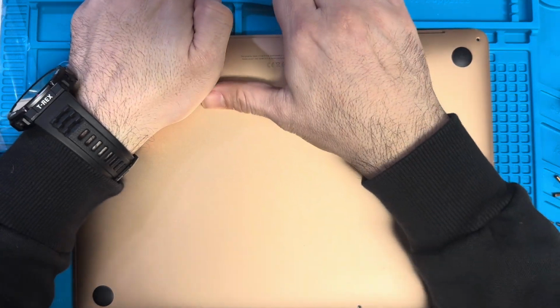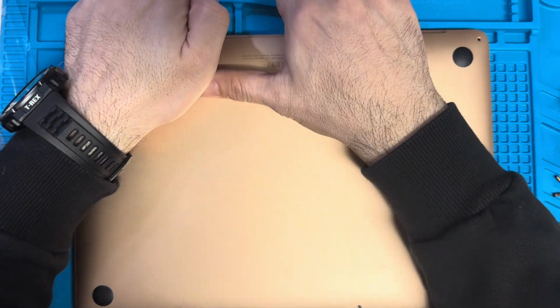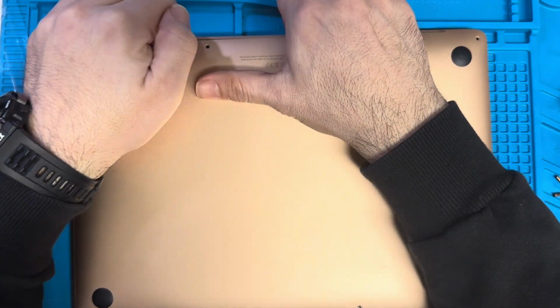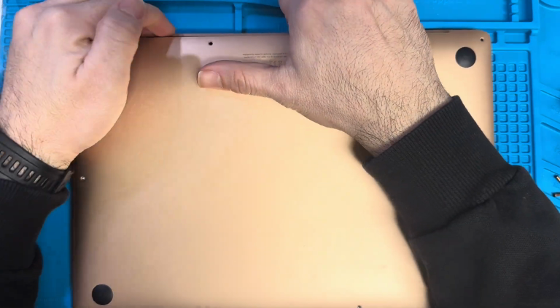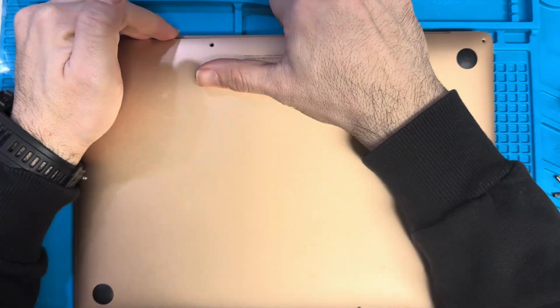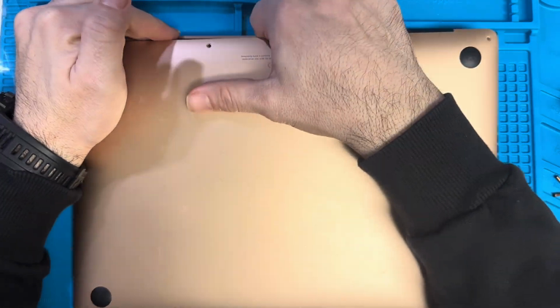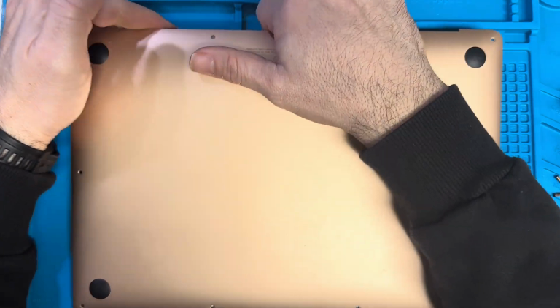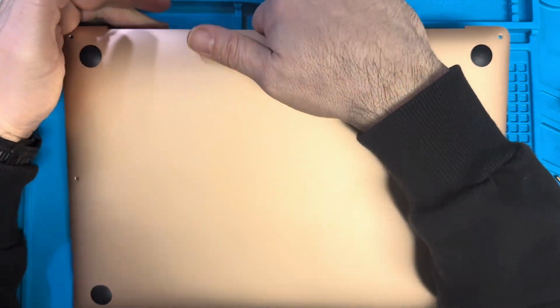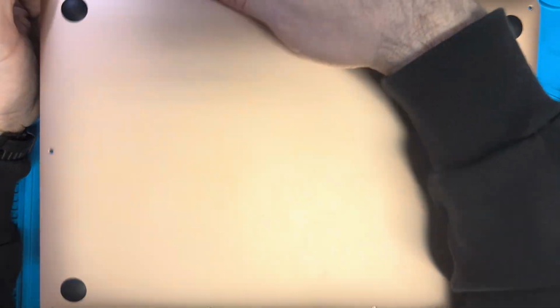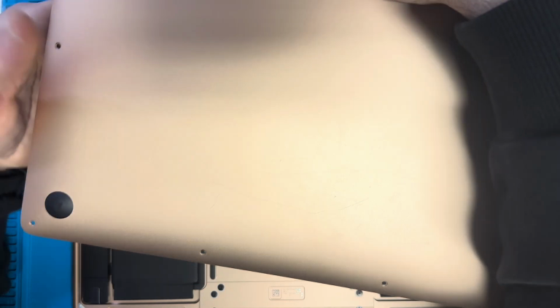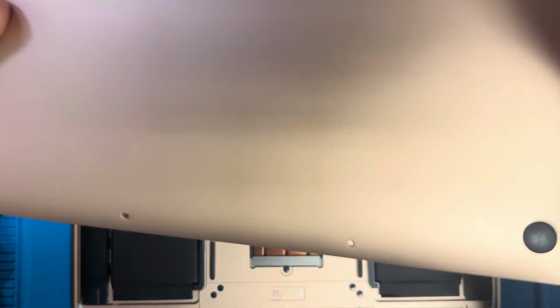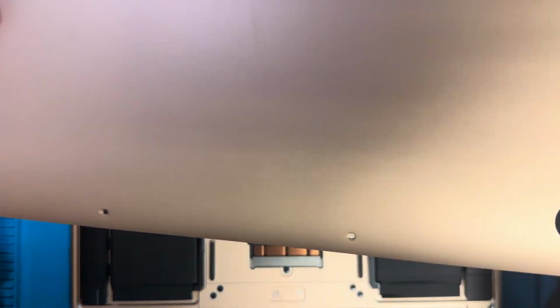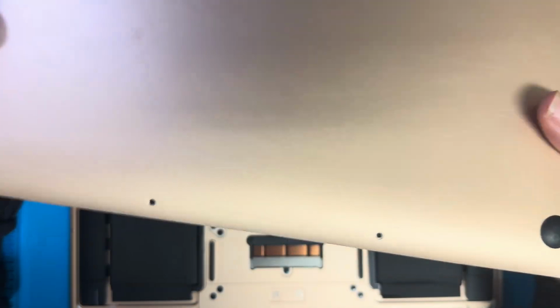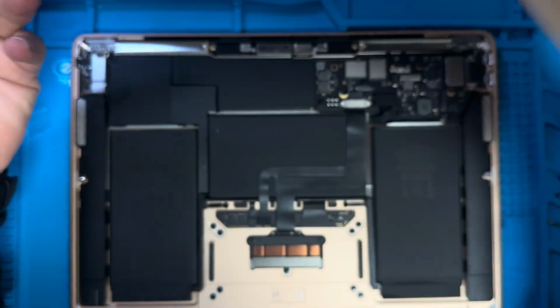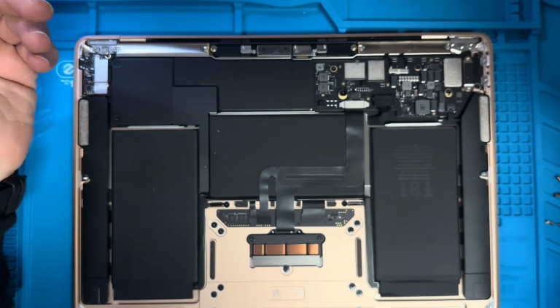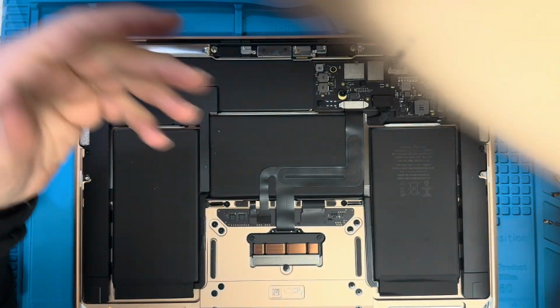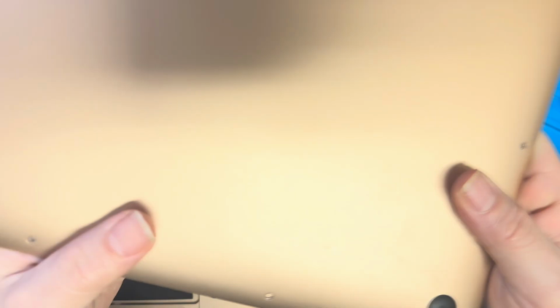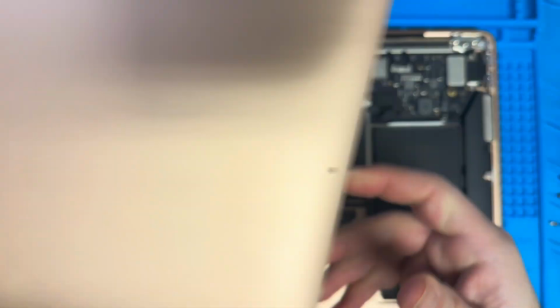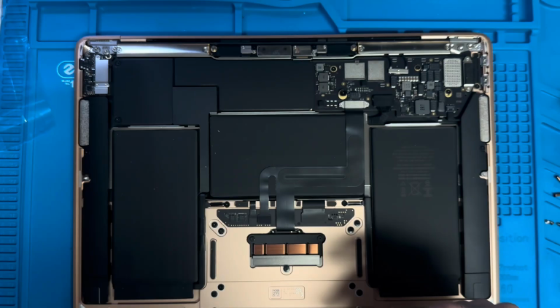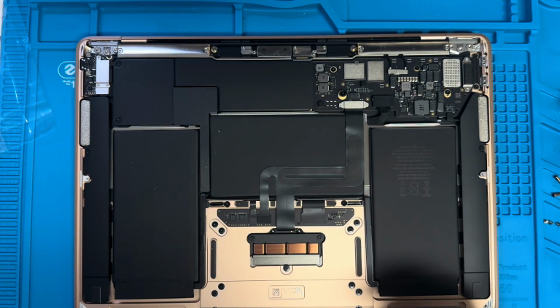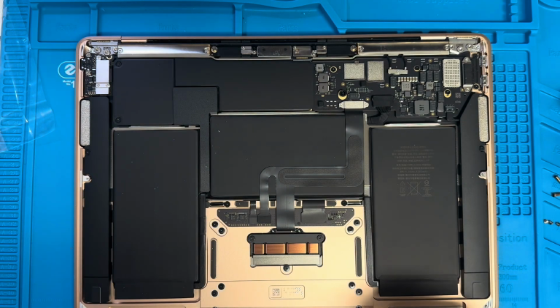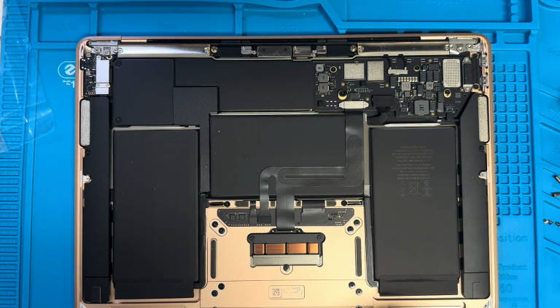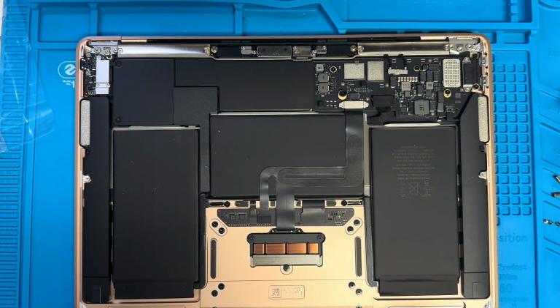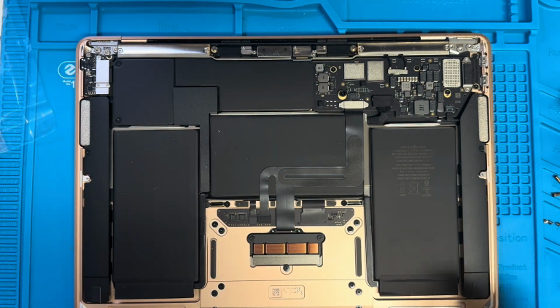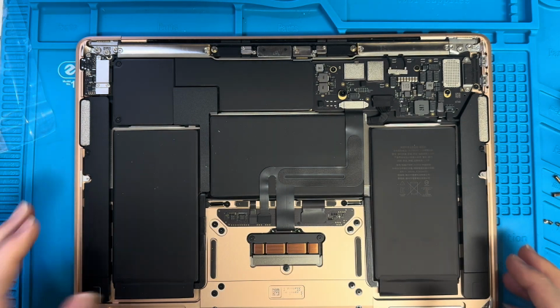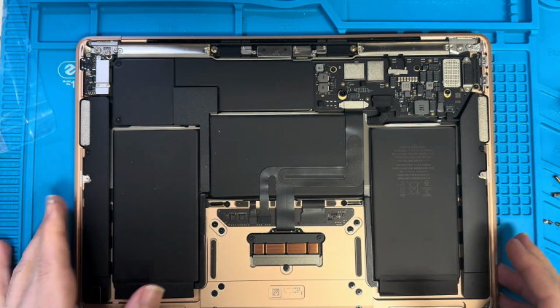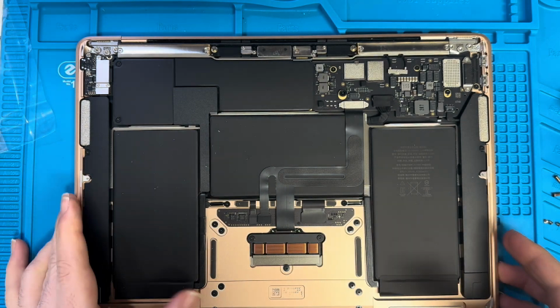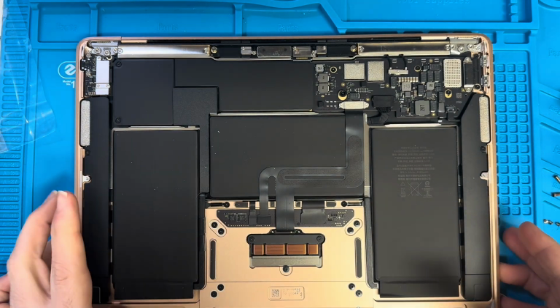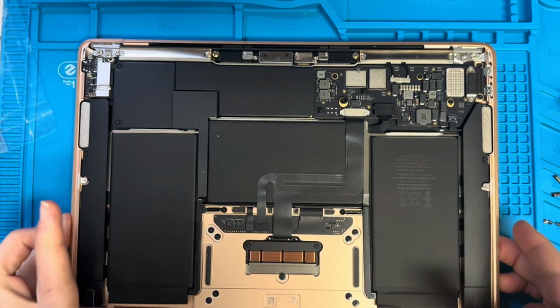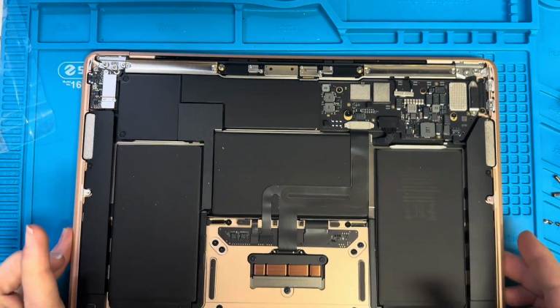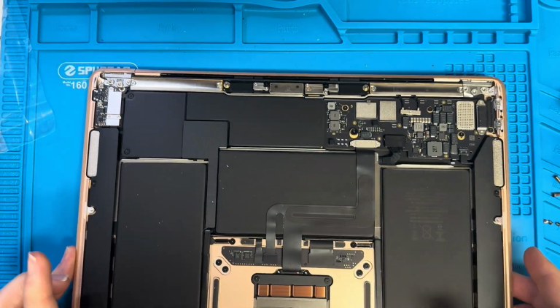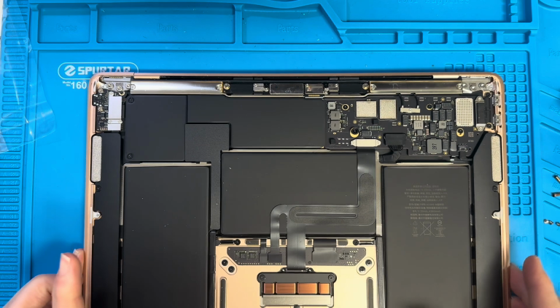Now we need to lift it up and we open it. Now here's the fun part.